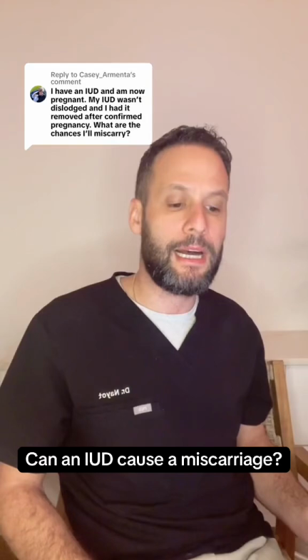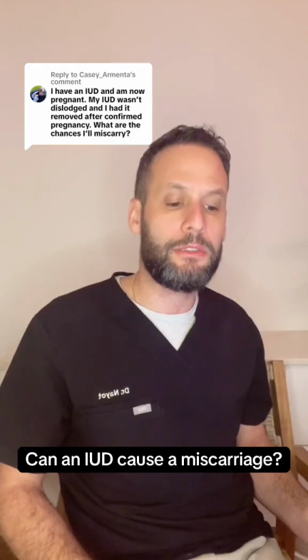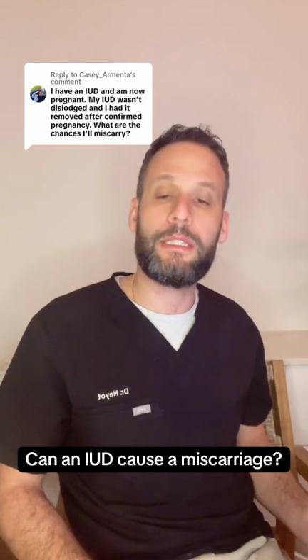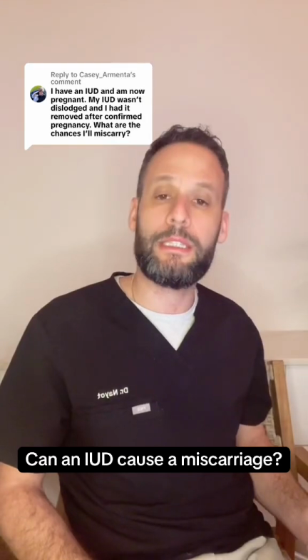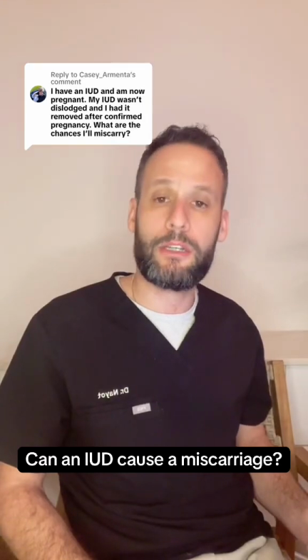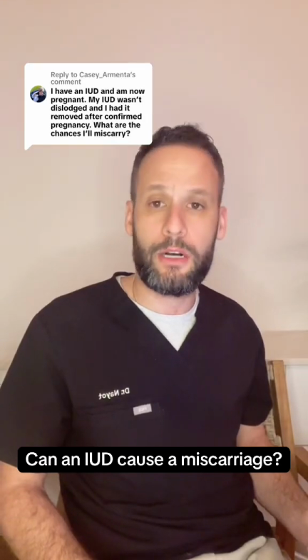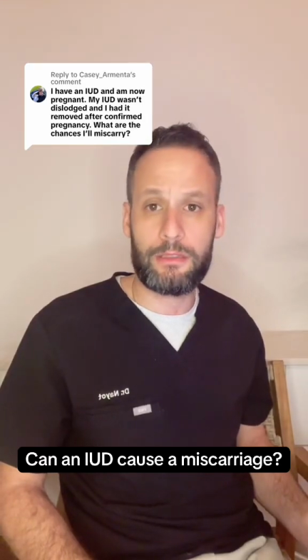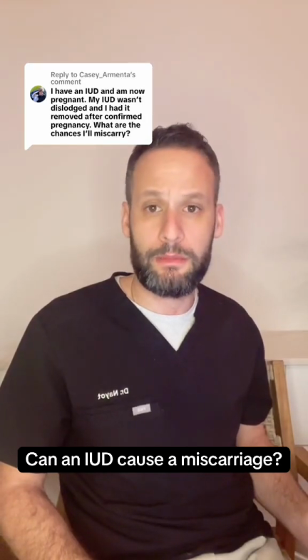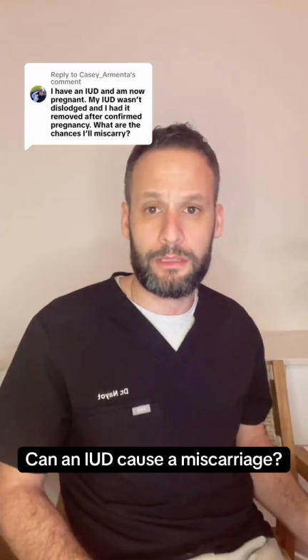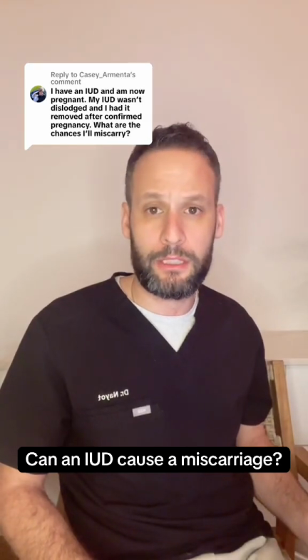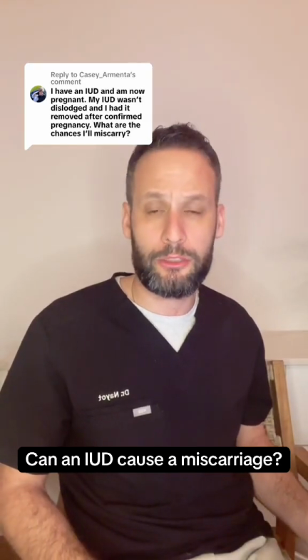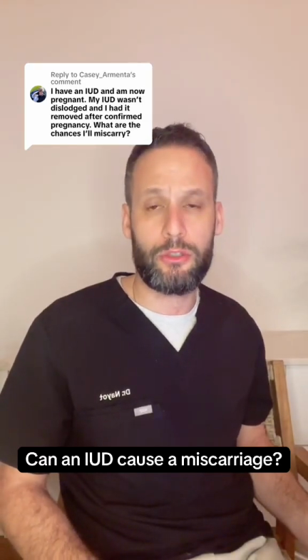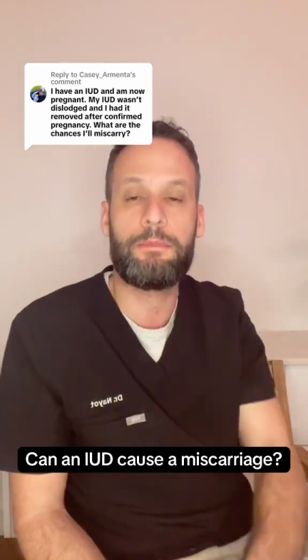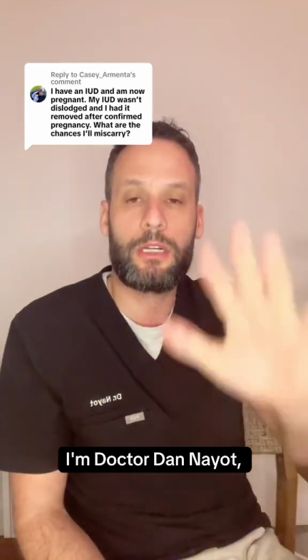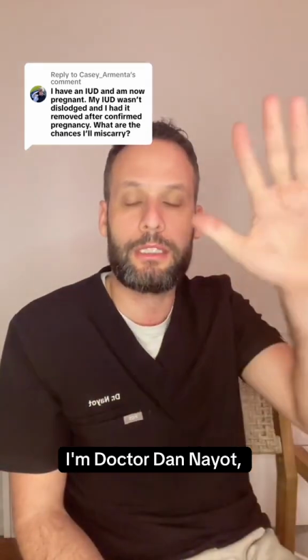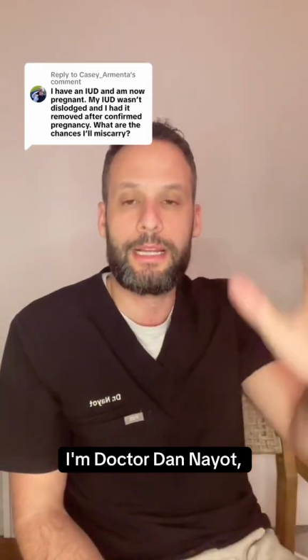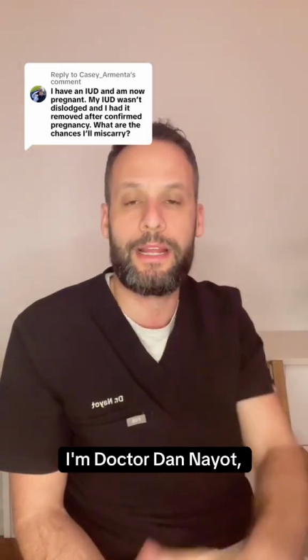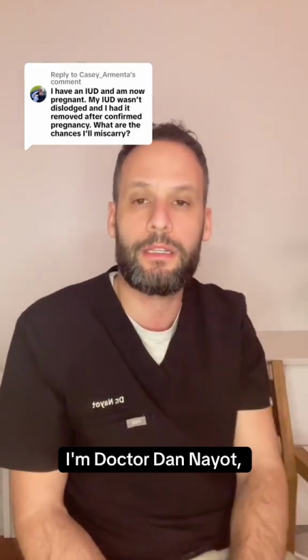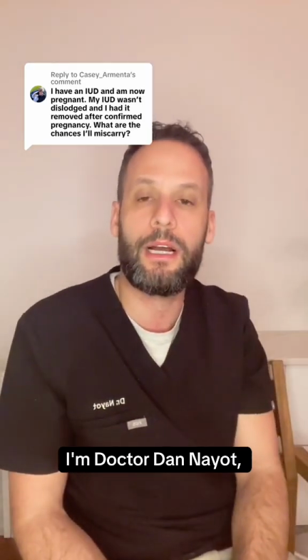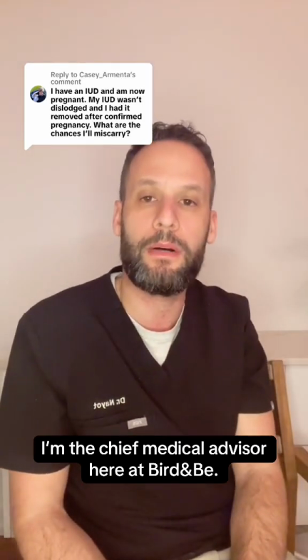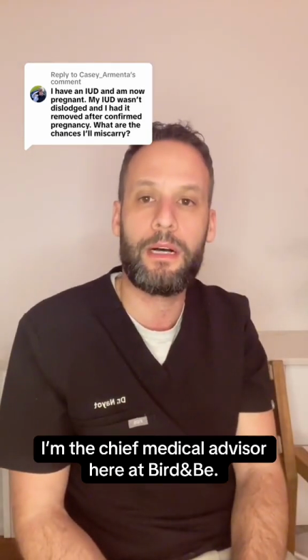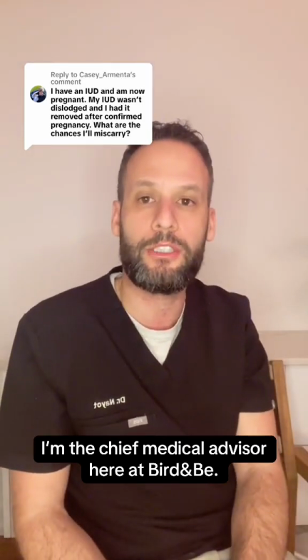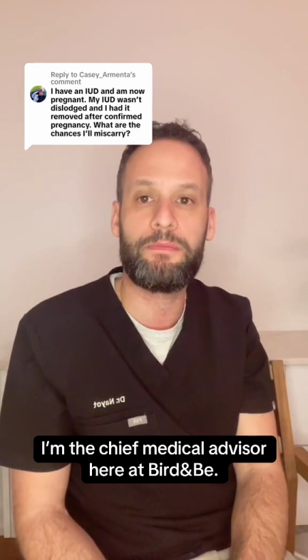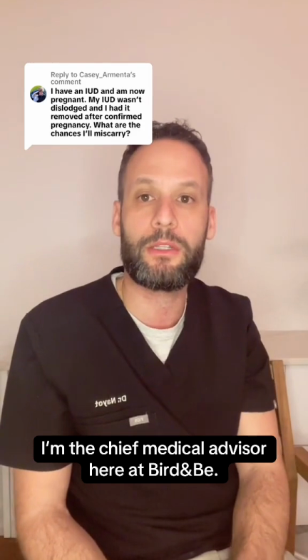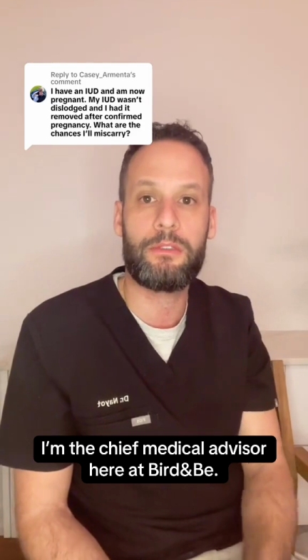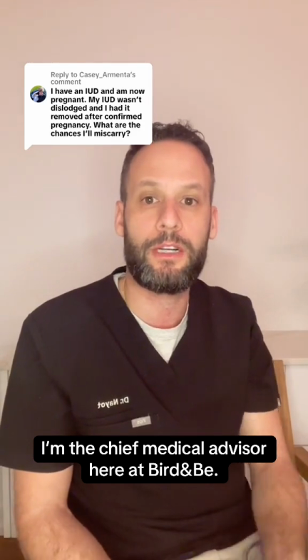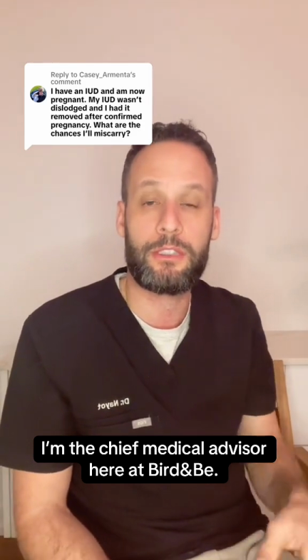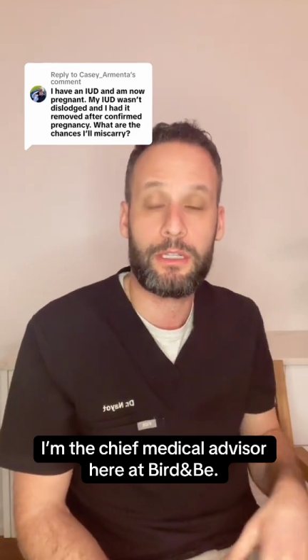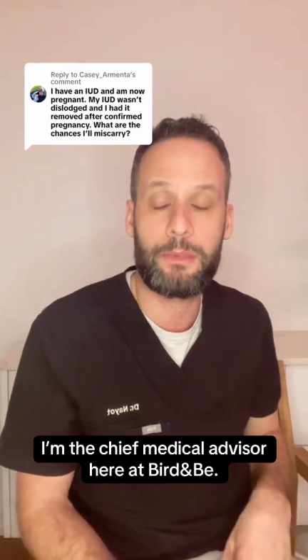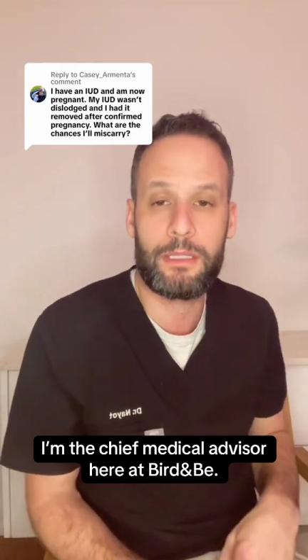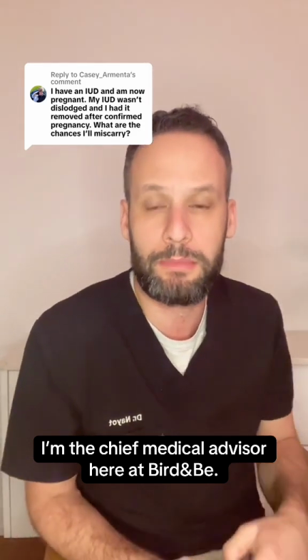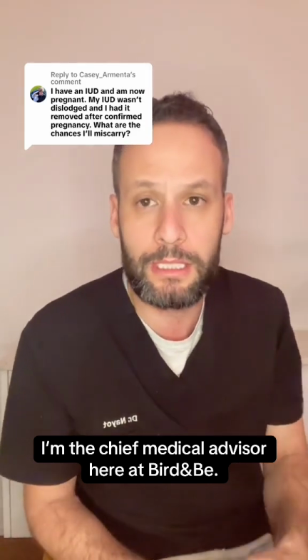Can an IUD cause a miscarriage? I'm Dr. Dan Nayot, chief medical advisor here at Bird and B.